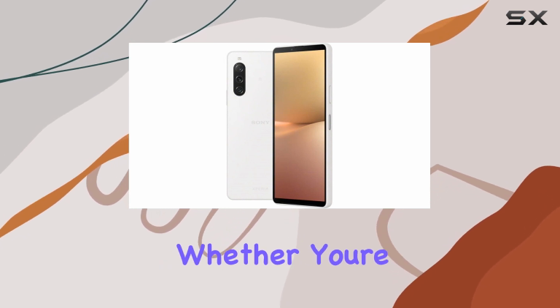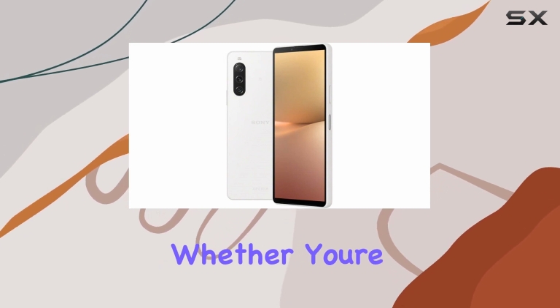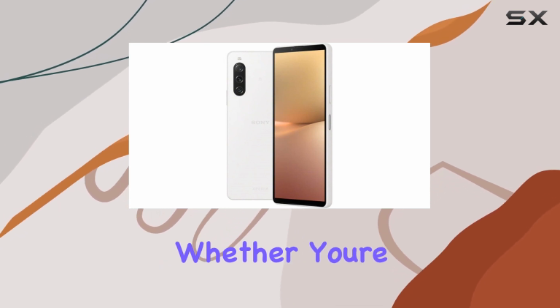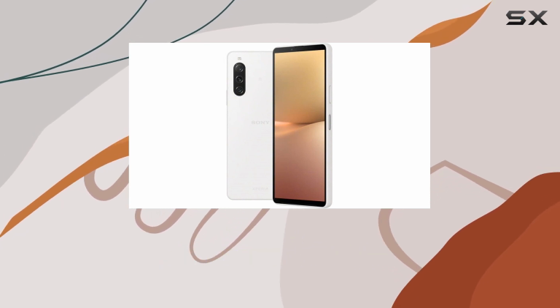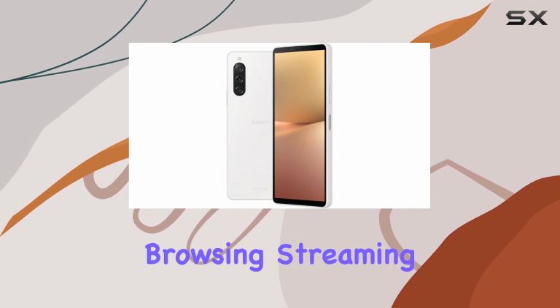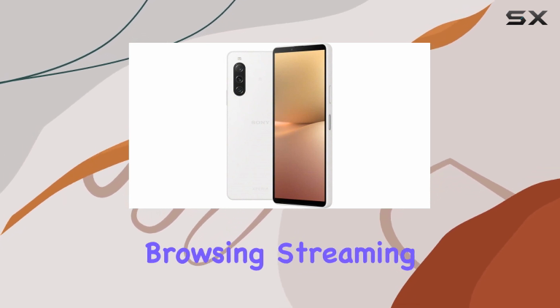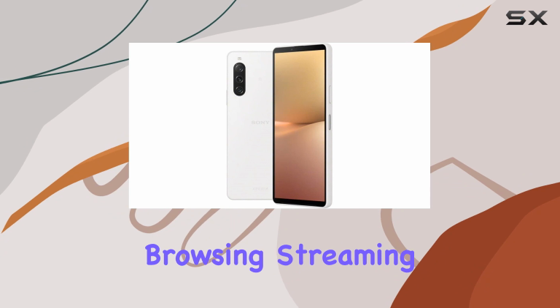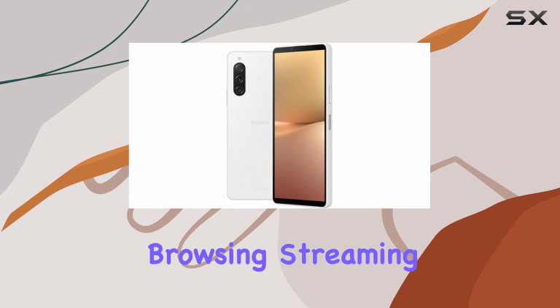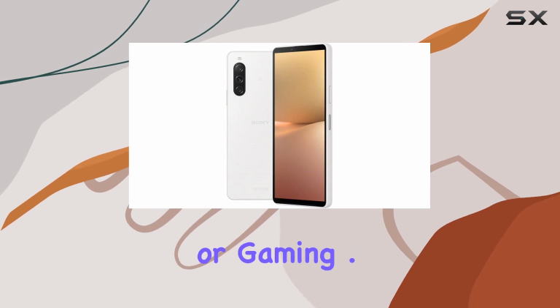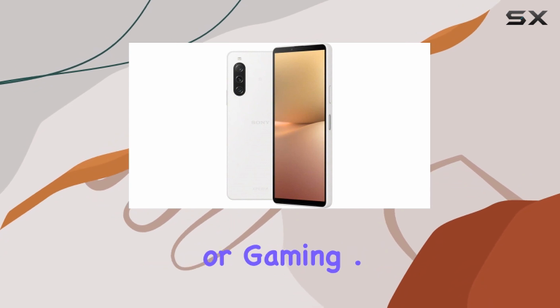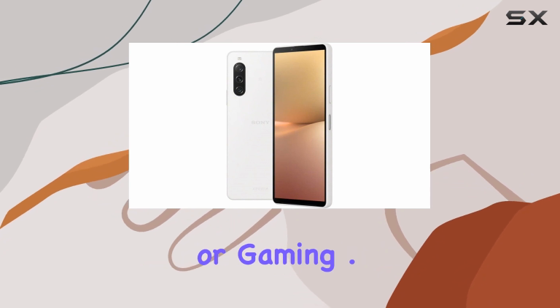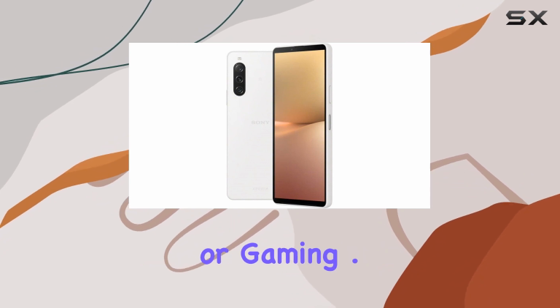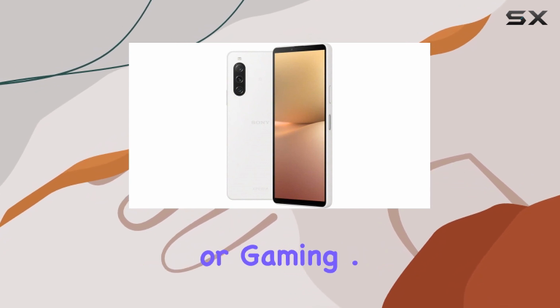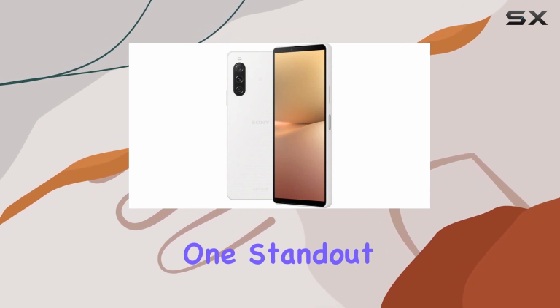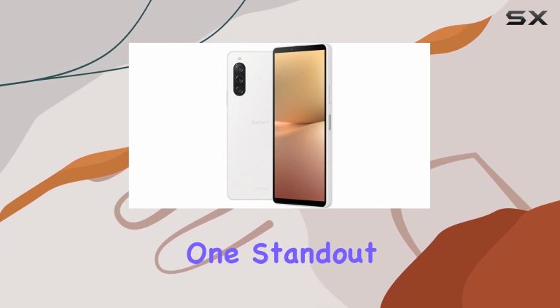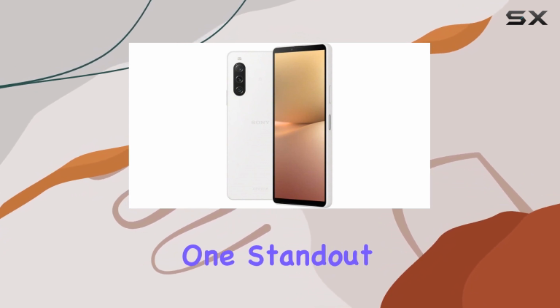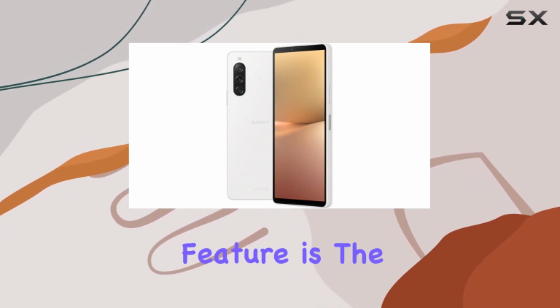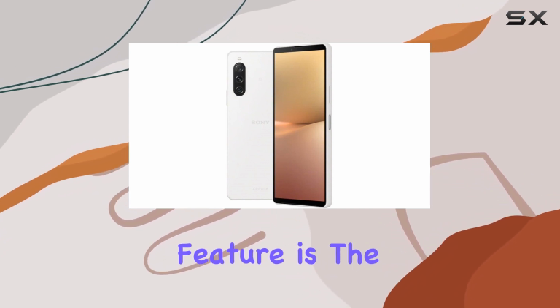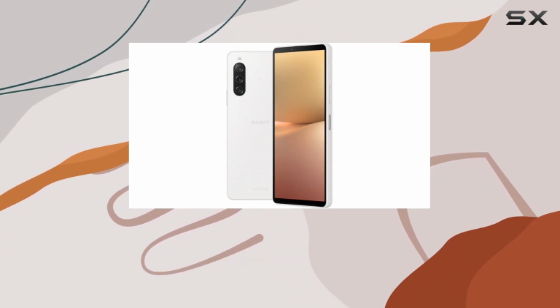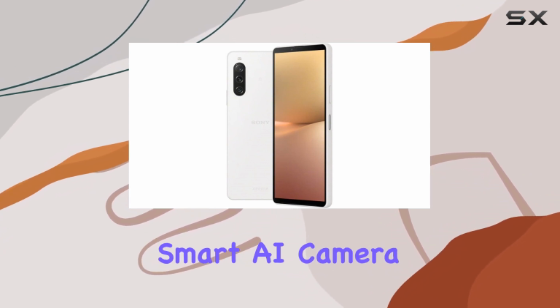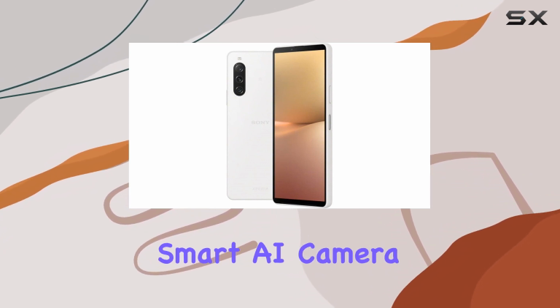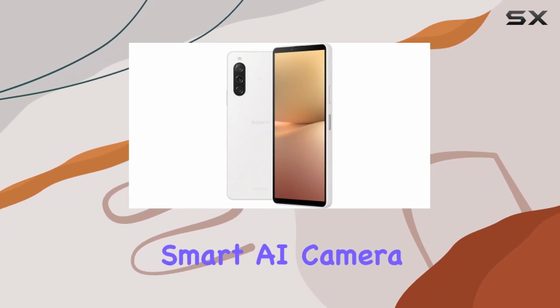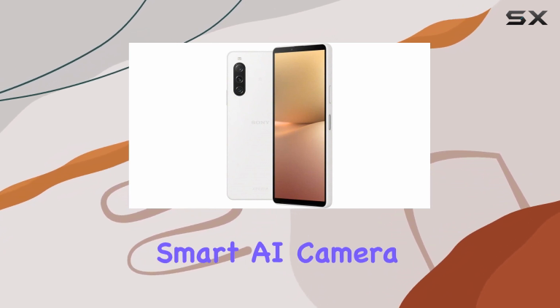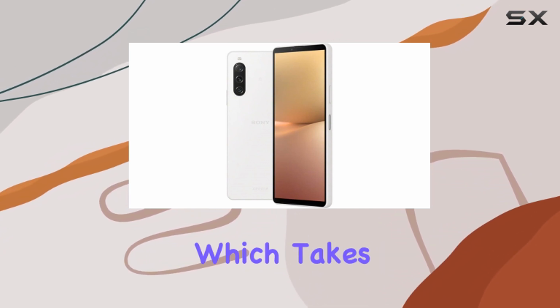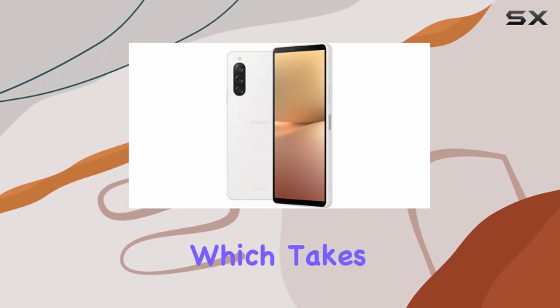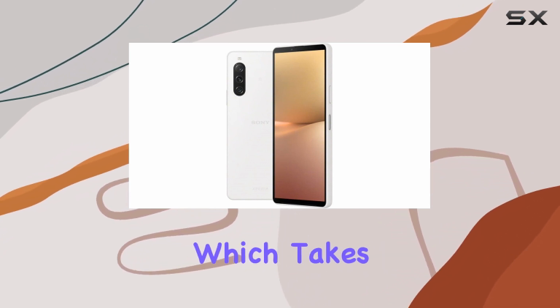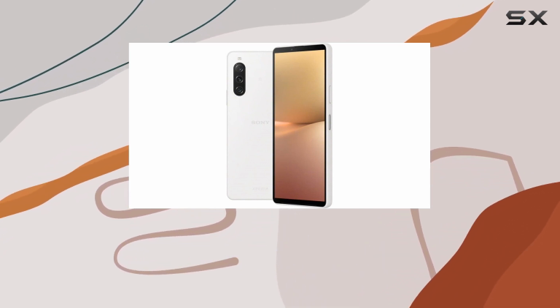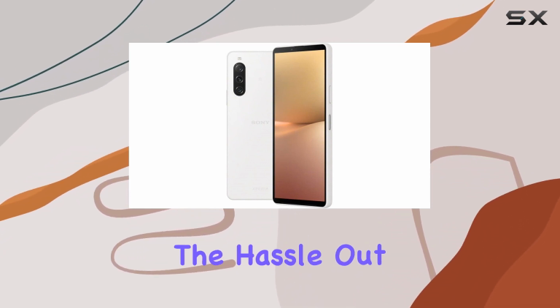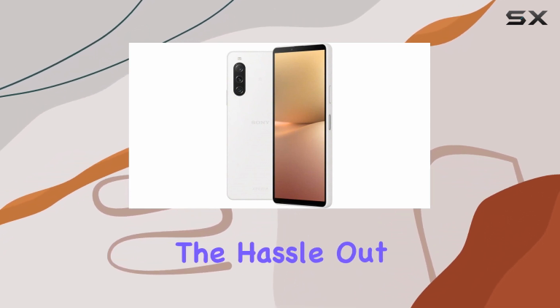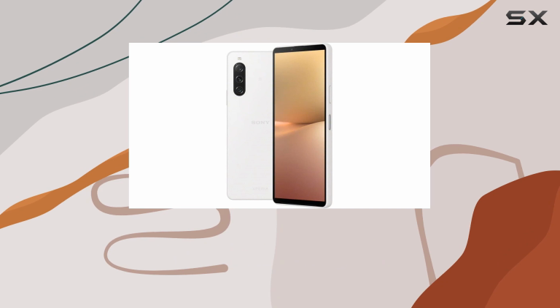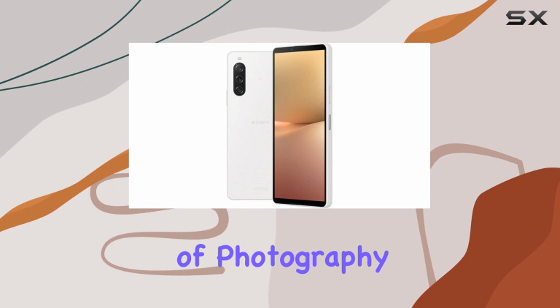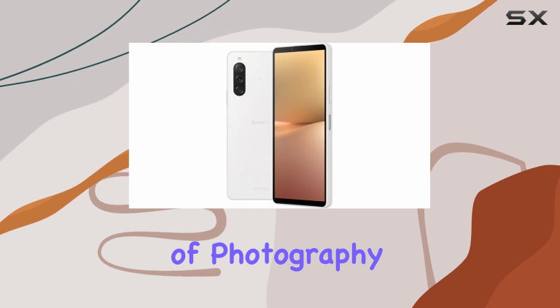Whether you're browsing, streaming, or gaming, one standout feature is the smart AI camera, which takes the hassle out of photography.